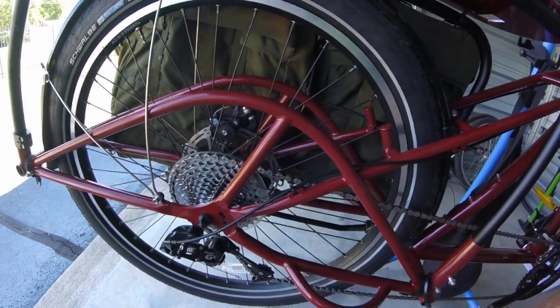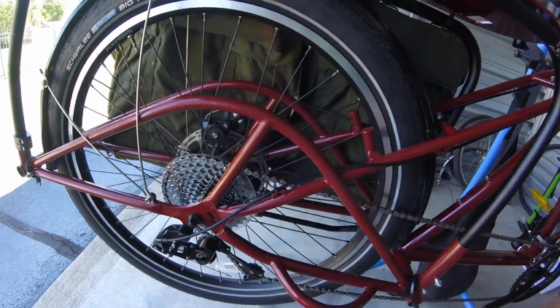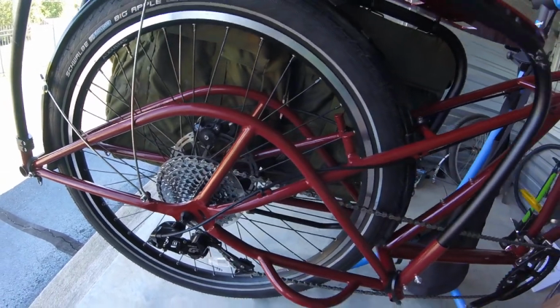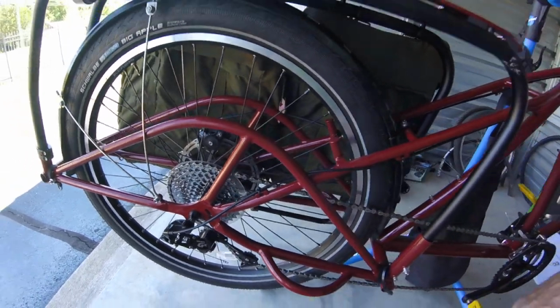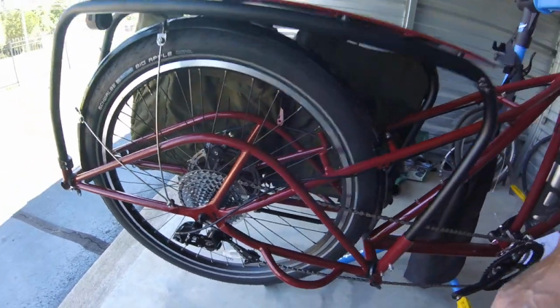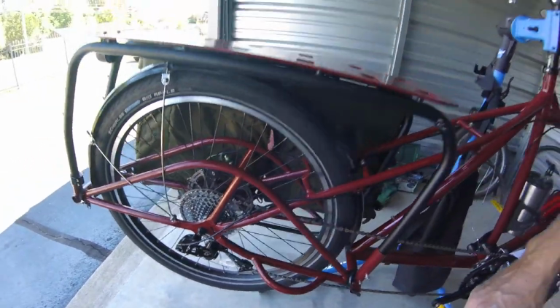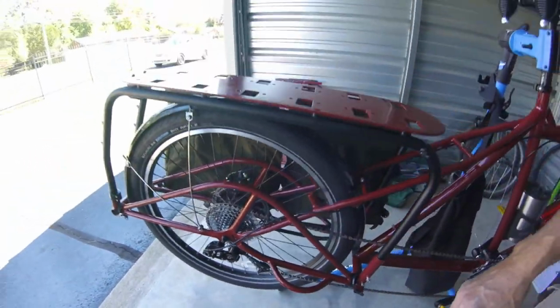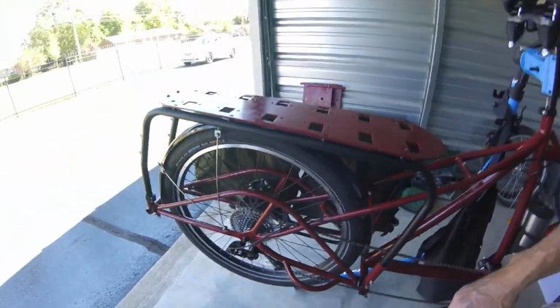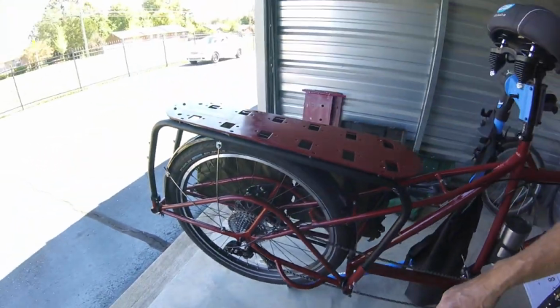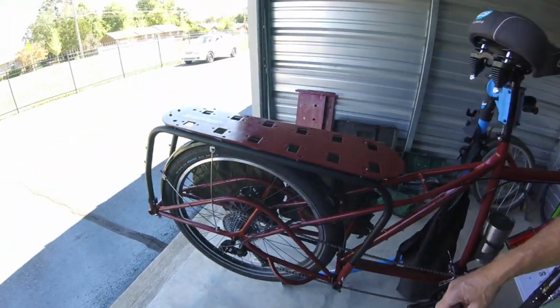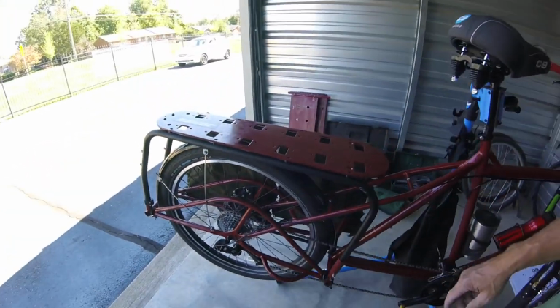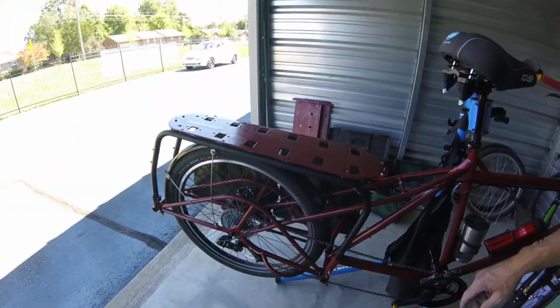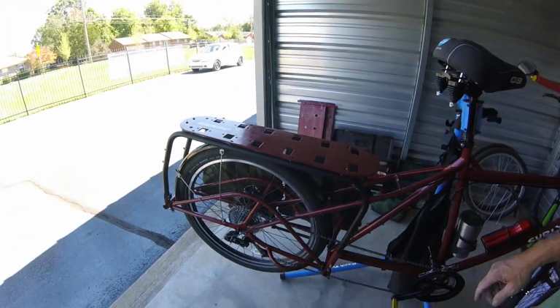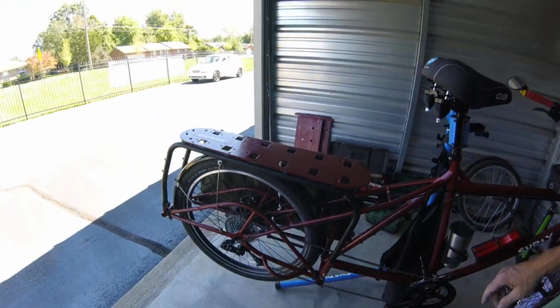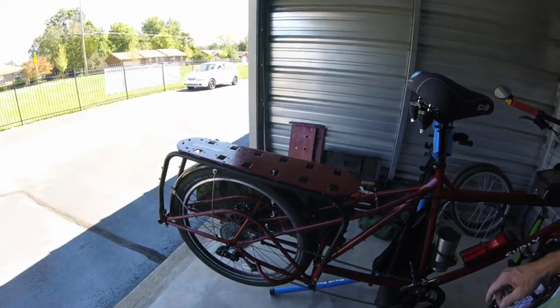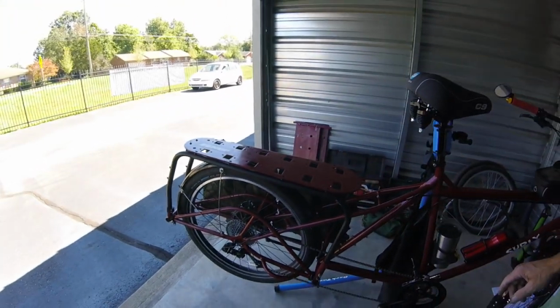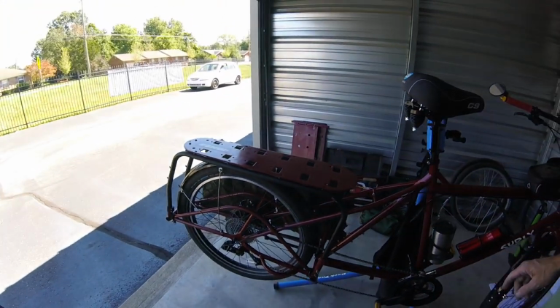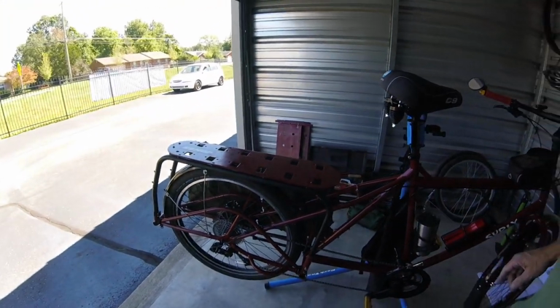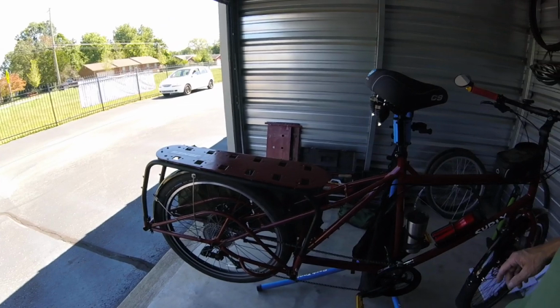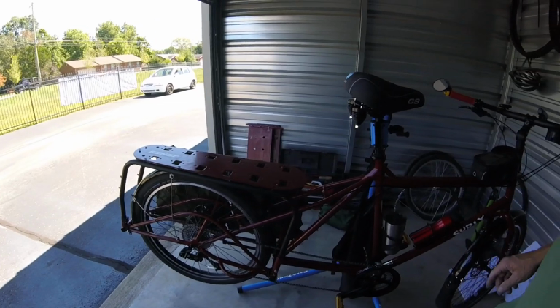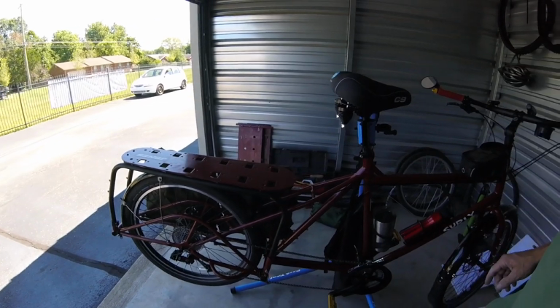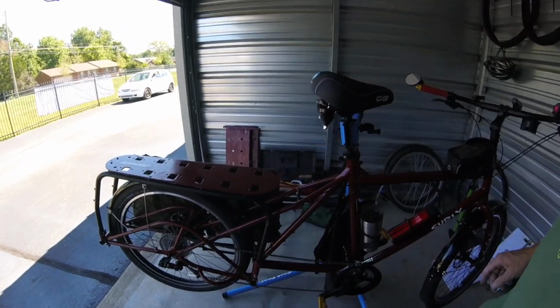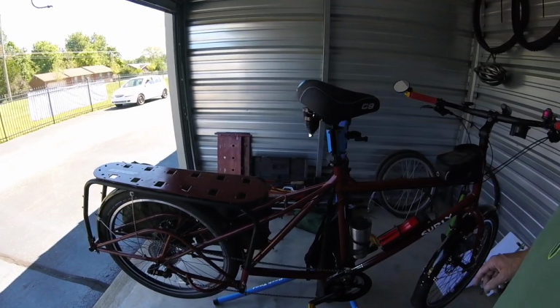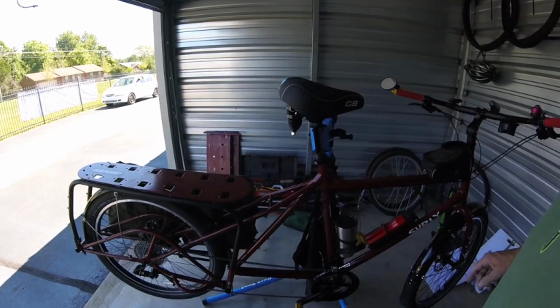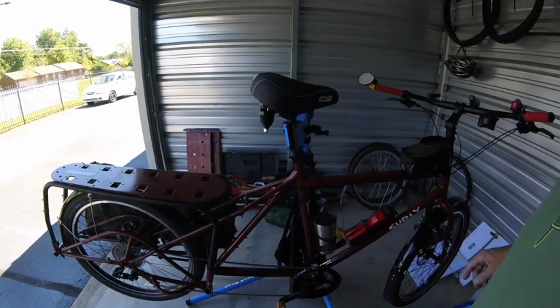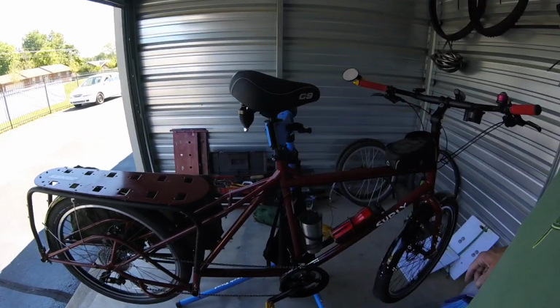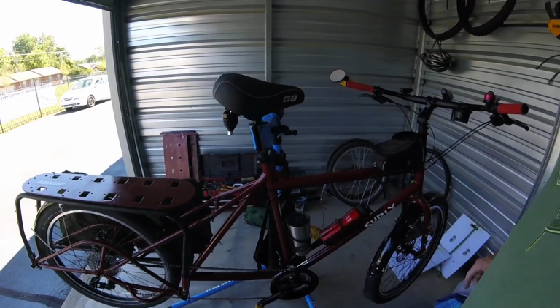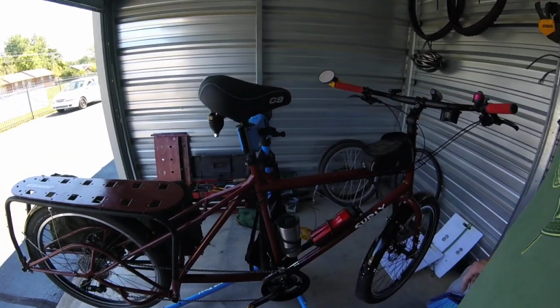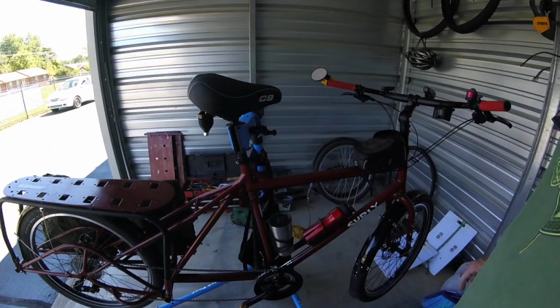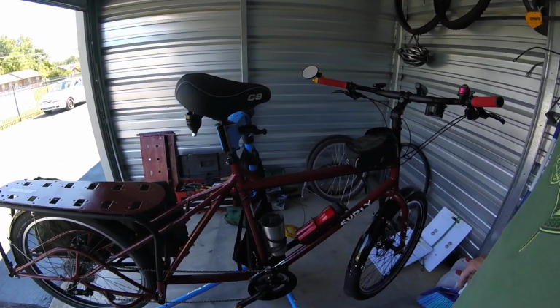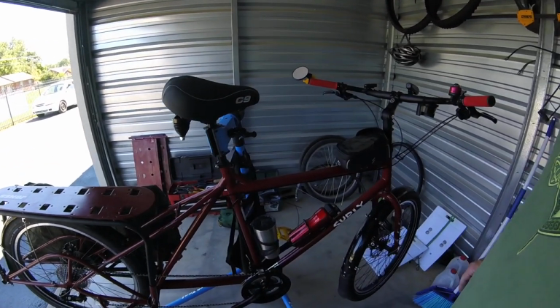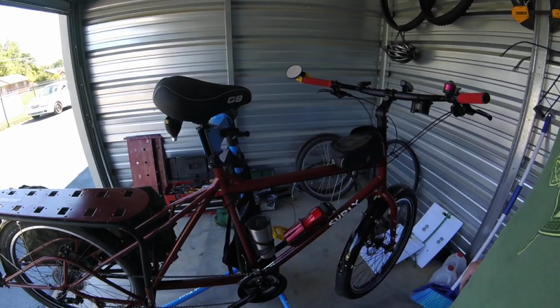This is a cargo bike. It is the Surly Big Dummy. It is seven and a half feet long.